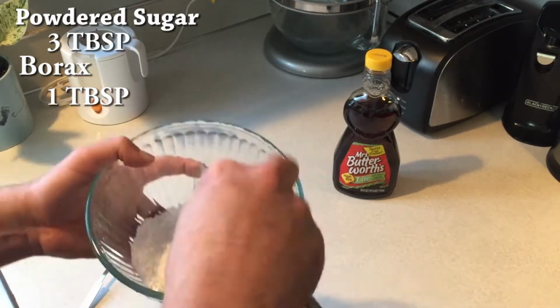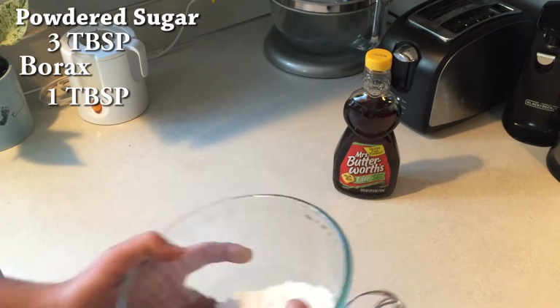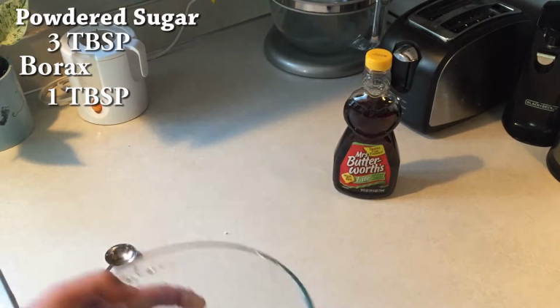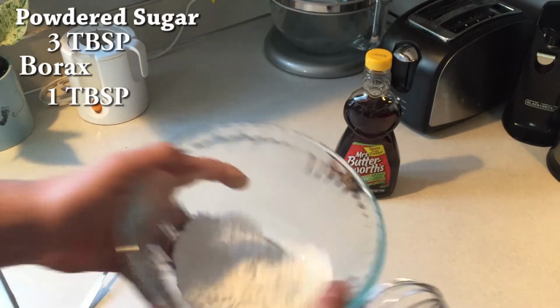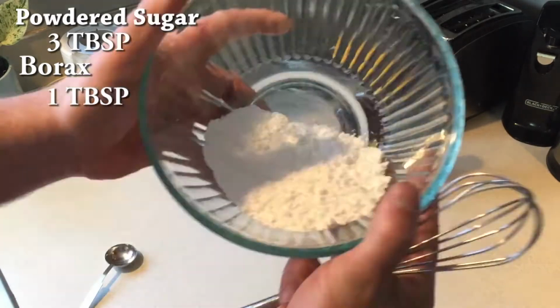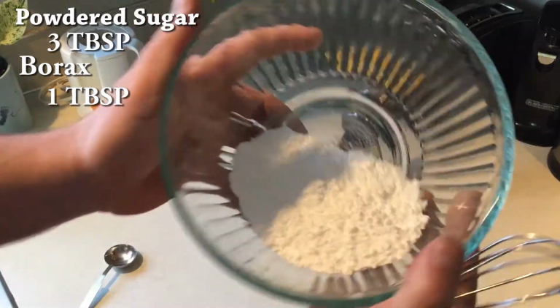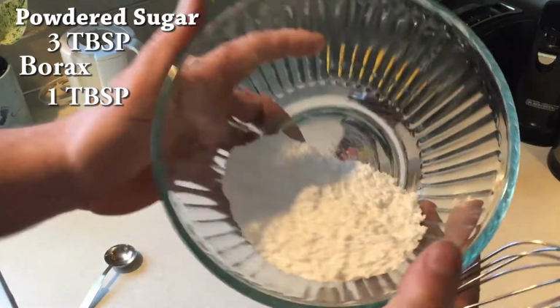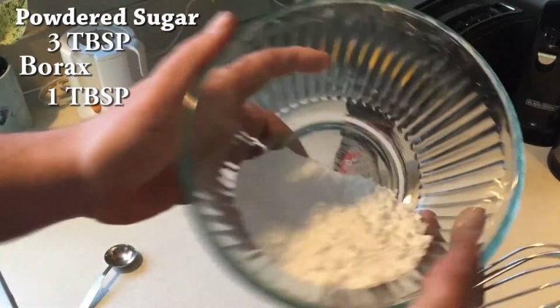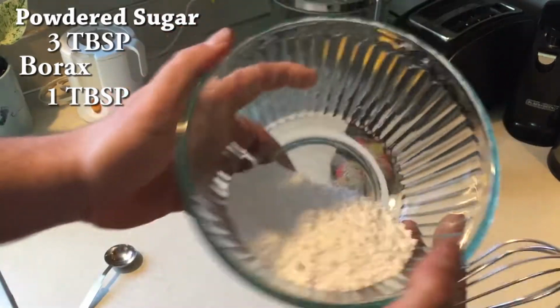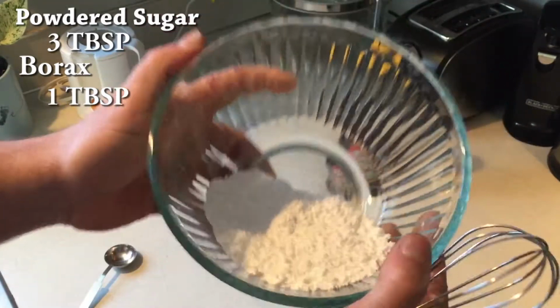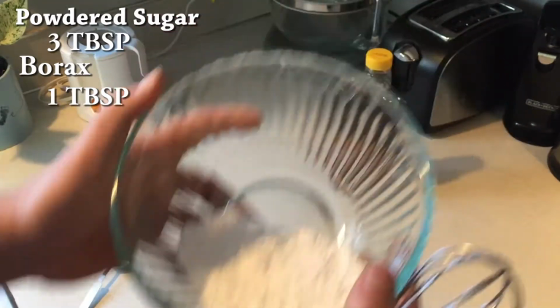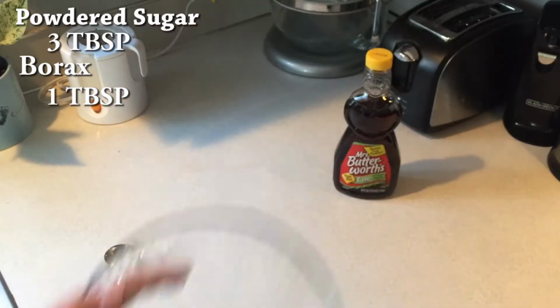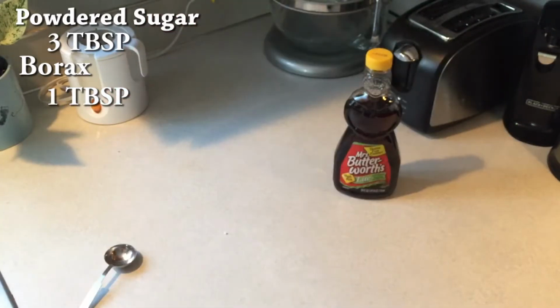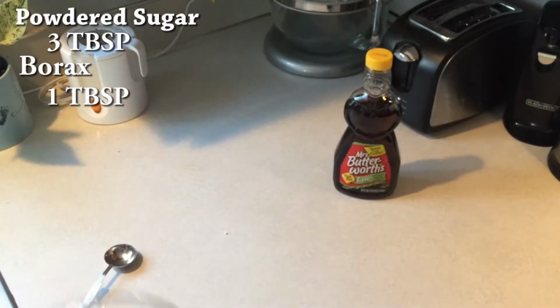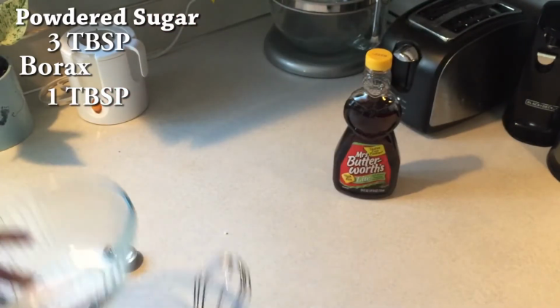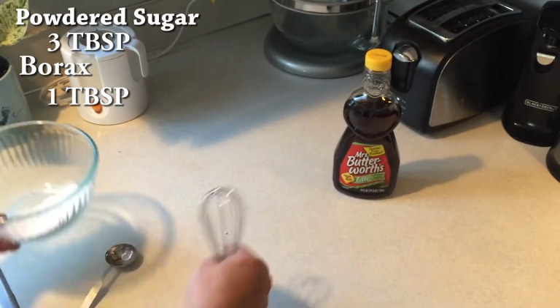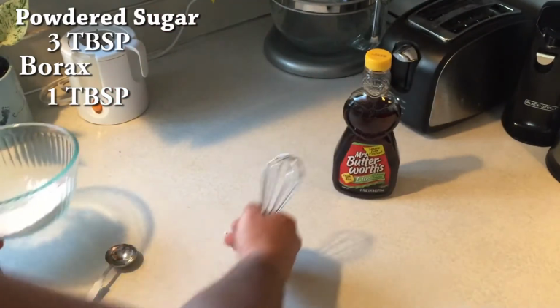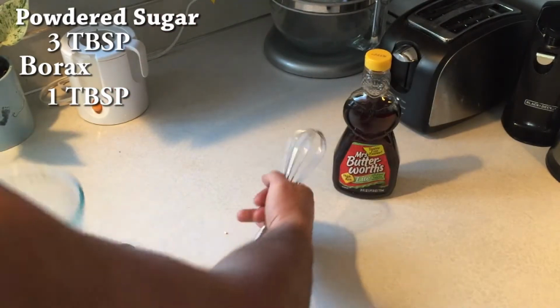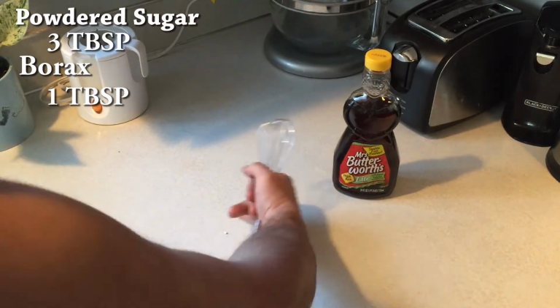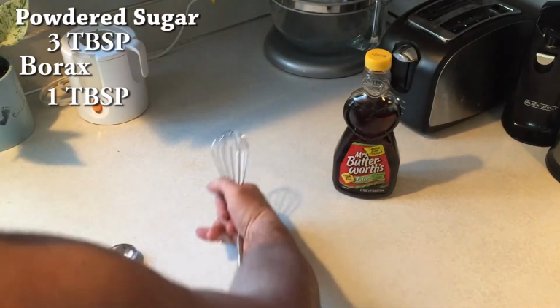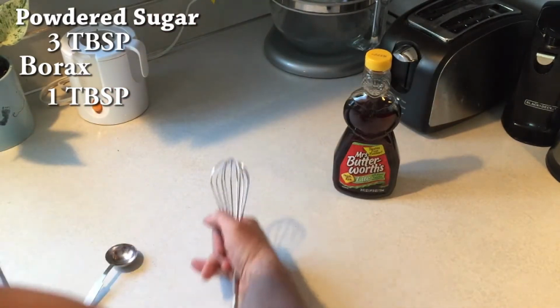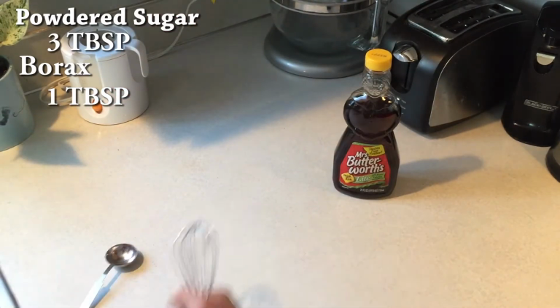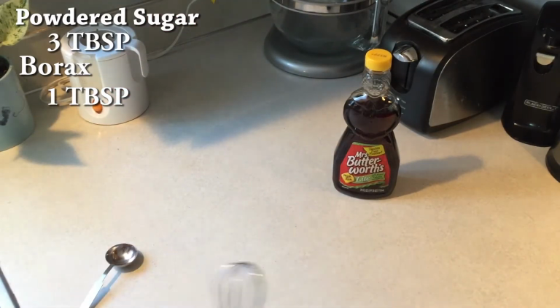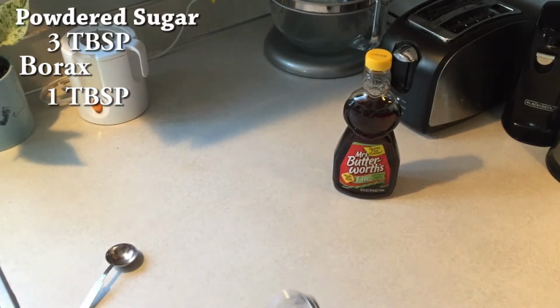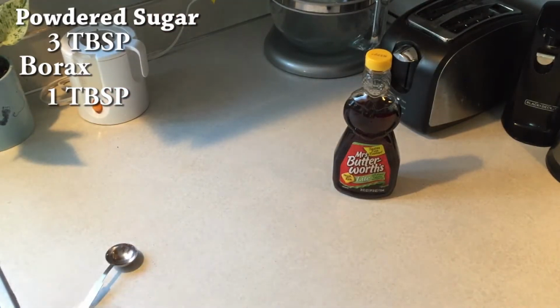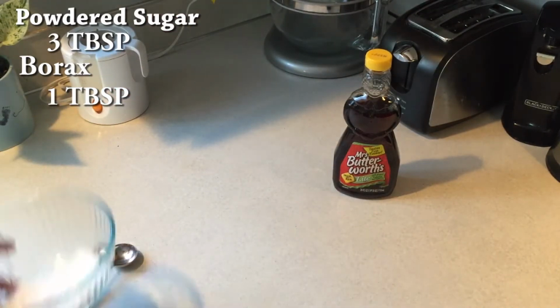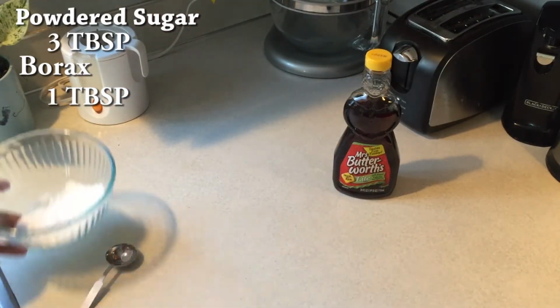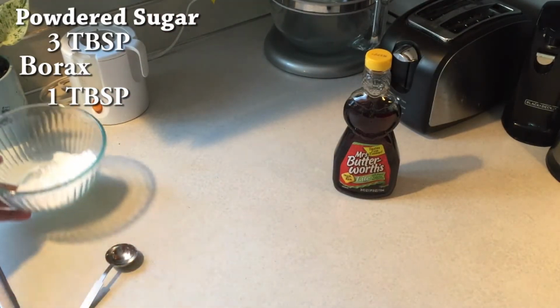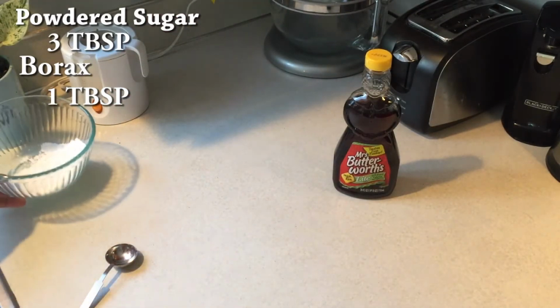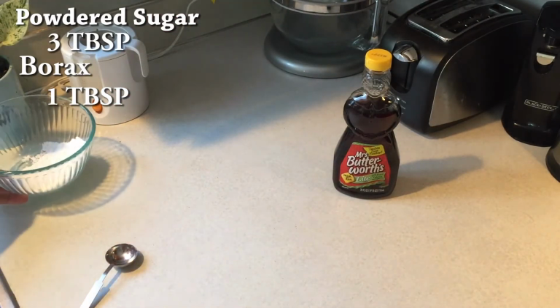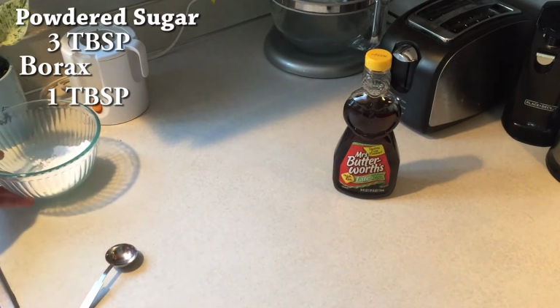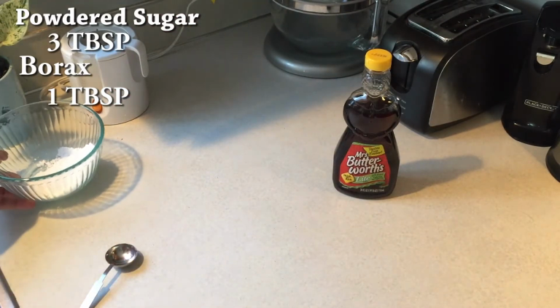Once it's mixed together nice and fine, they're good to go. You don't have to do anything else — just set it aside and work on the next part.